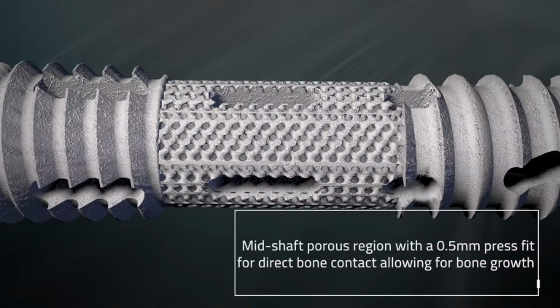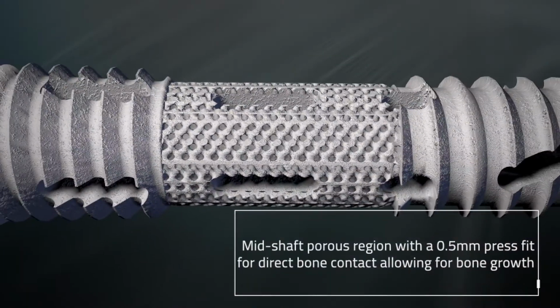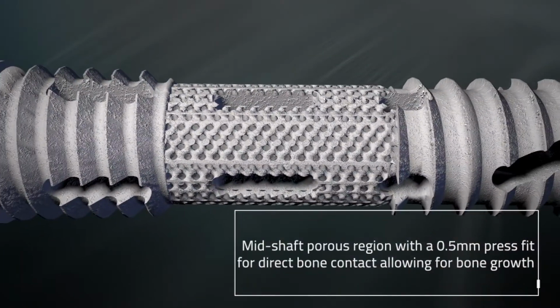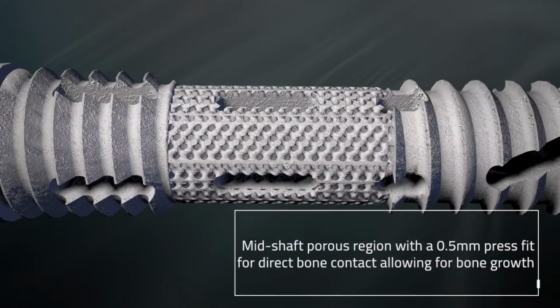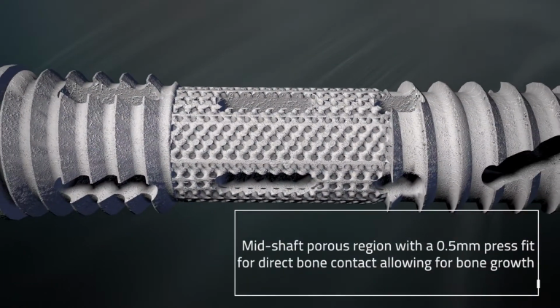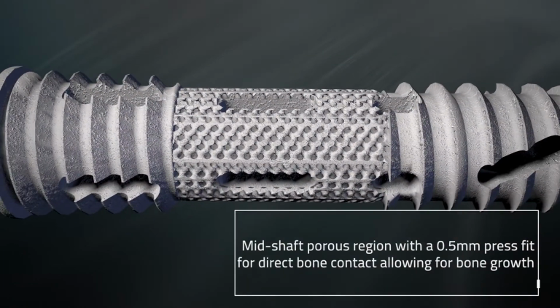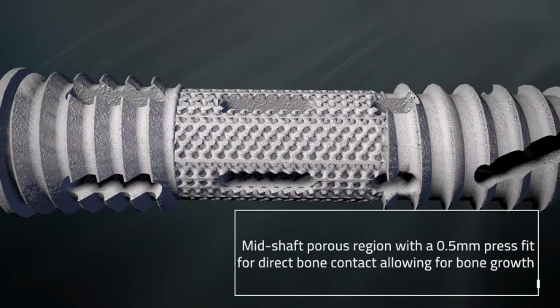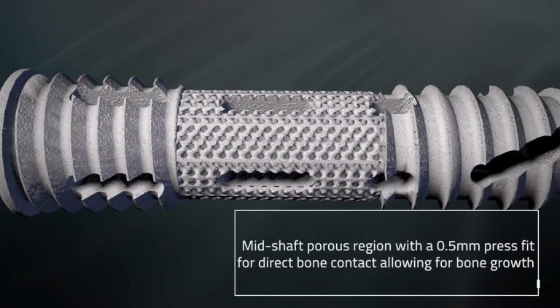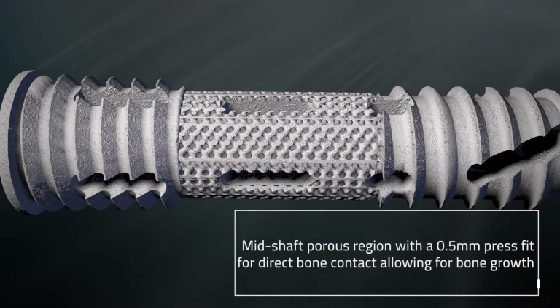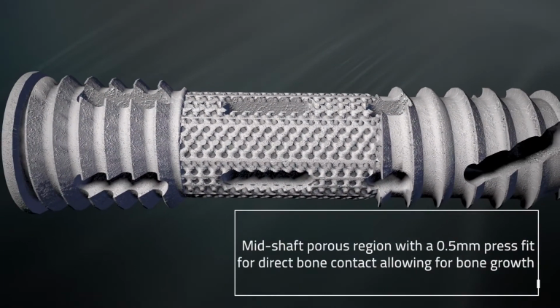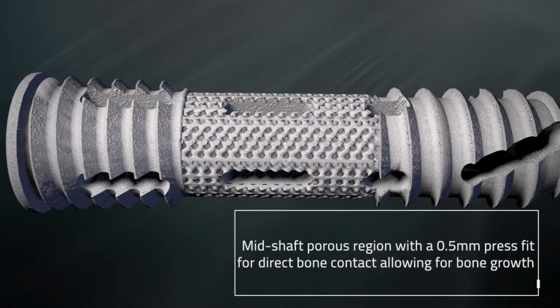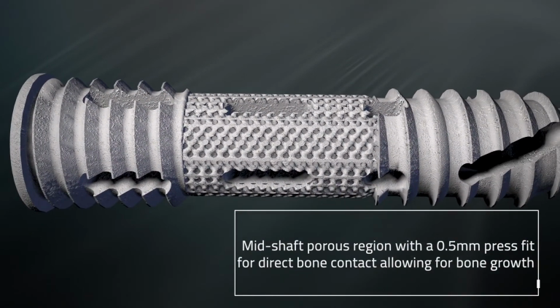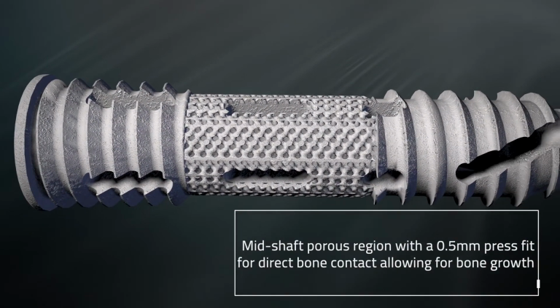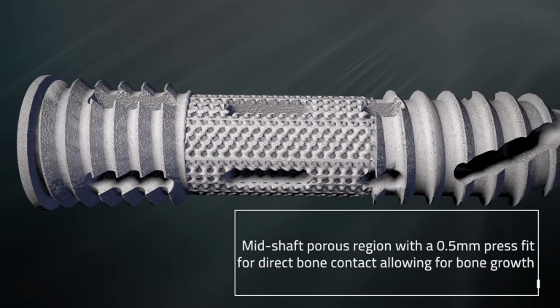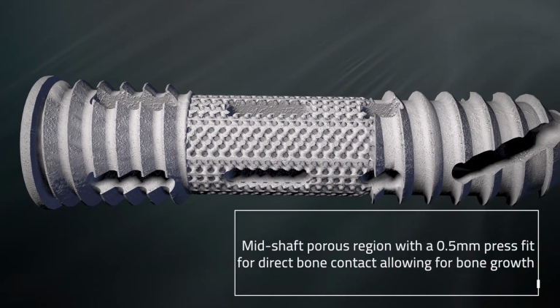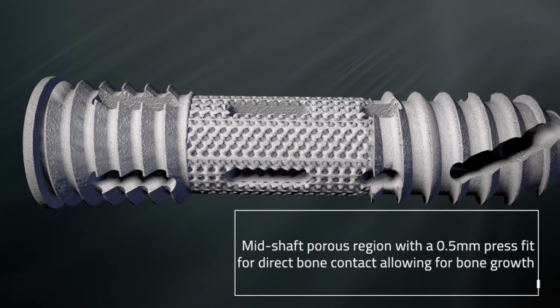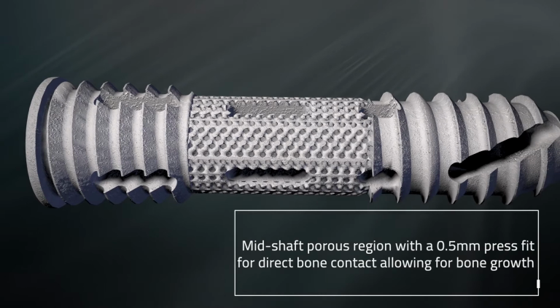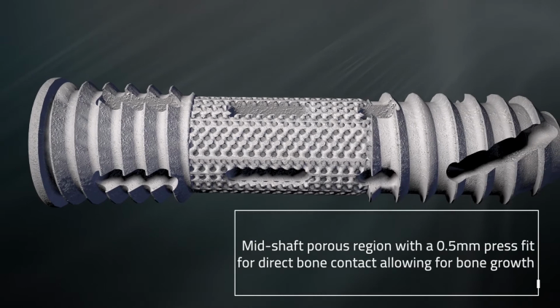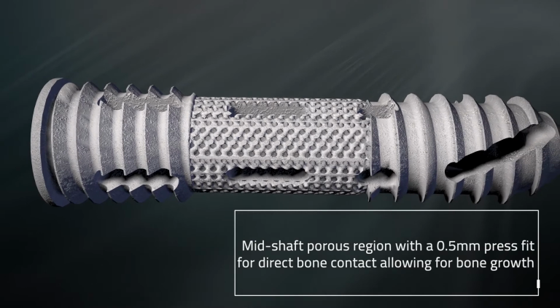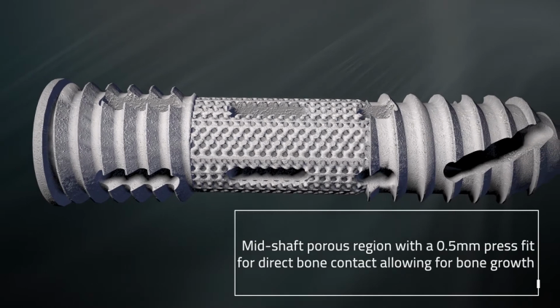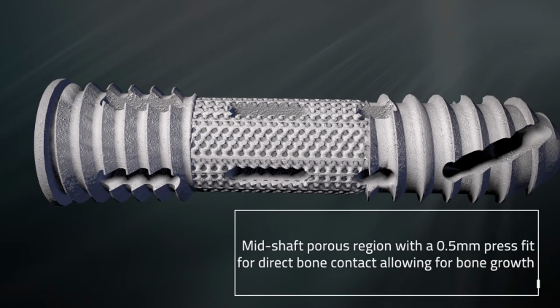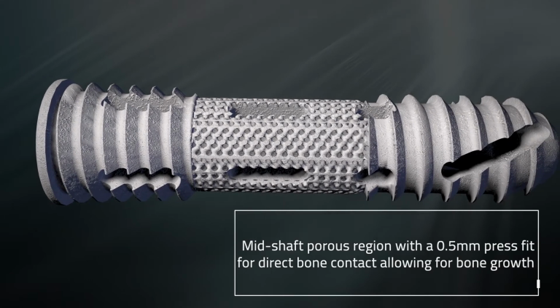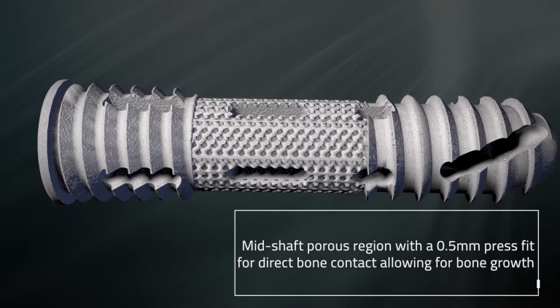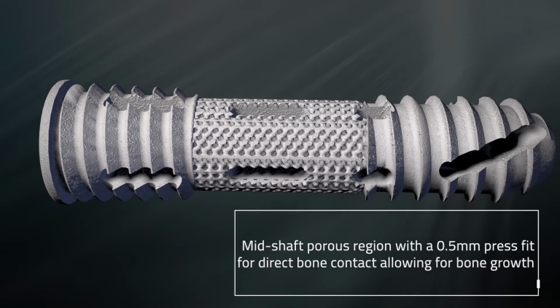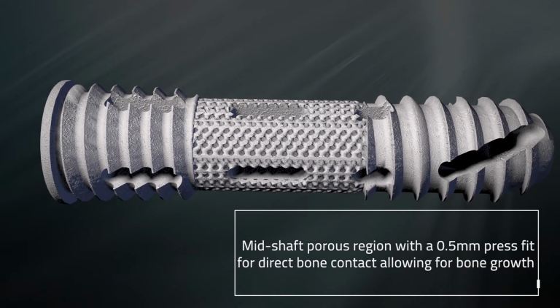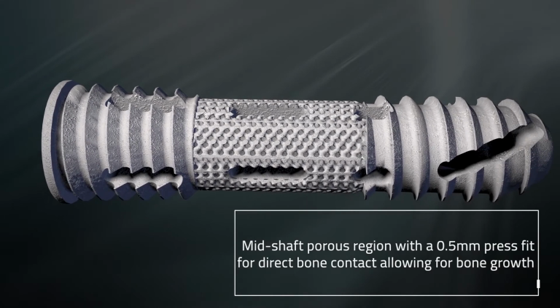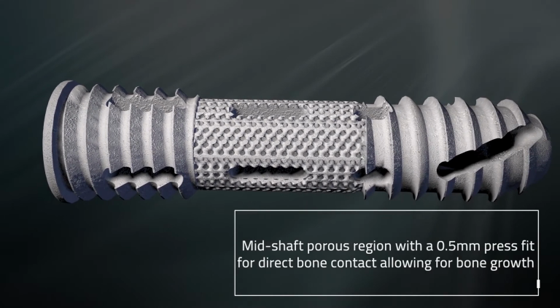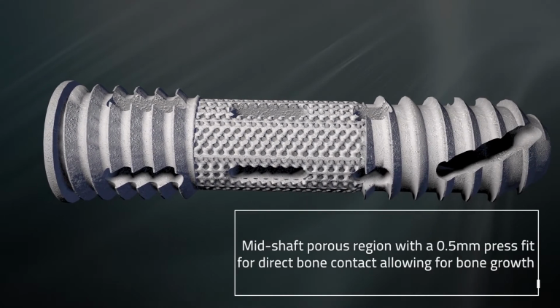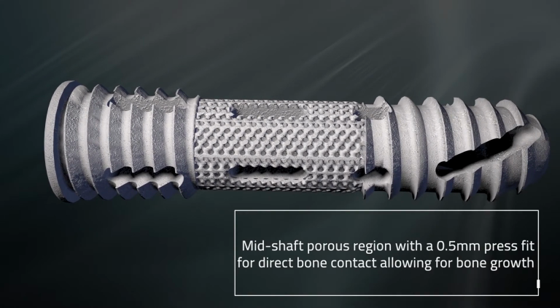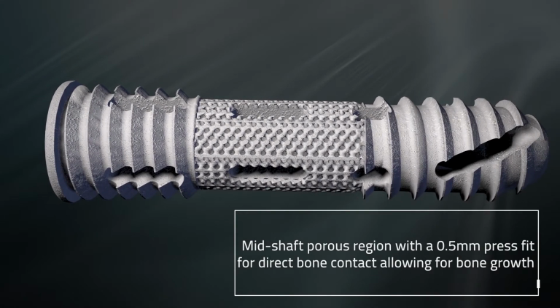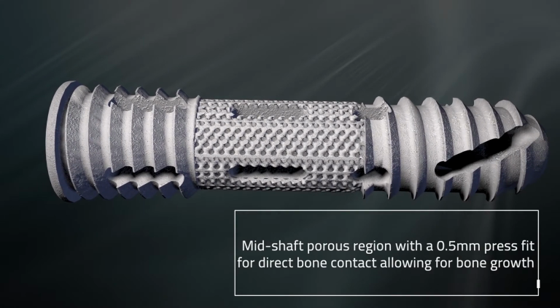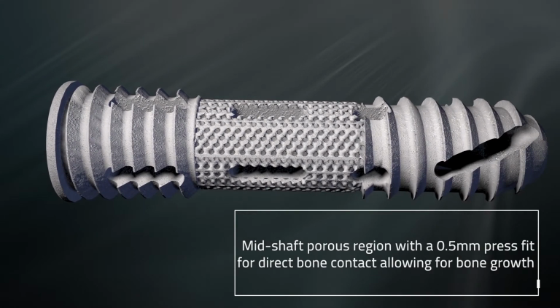This mid-shaft porous region also features a 0.5 millimeter press fit for direct bone contact, allowing for bone growth.